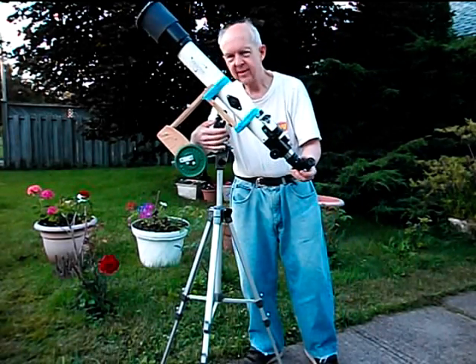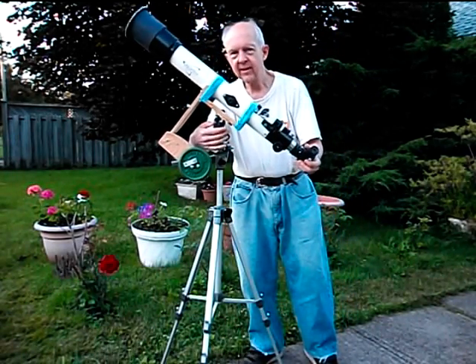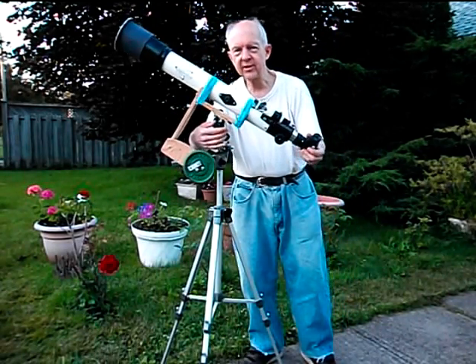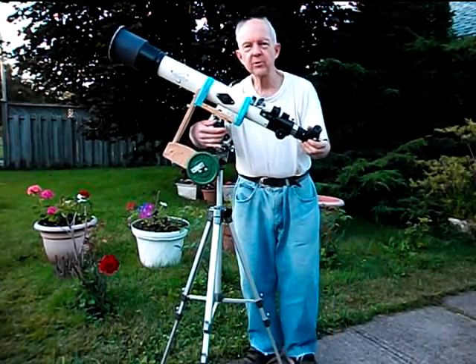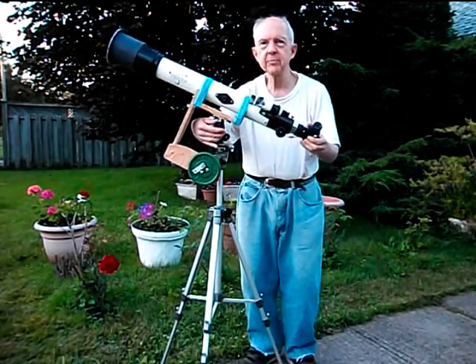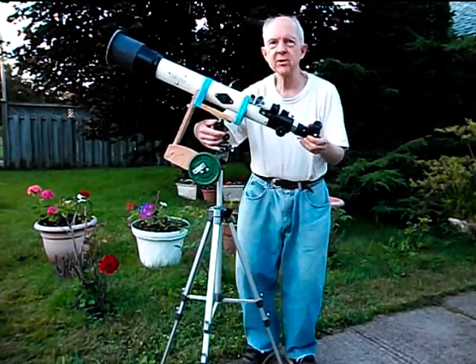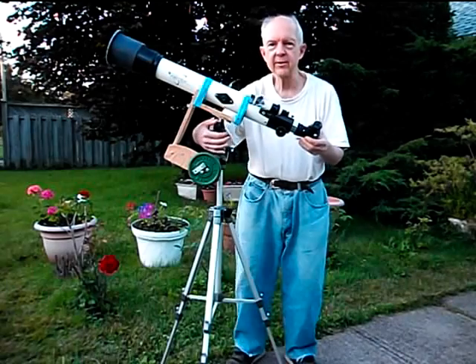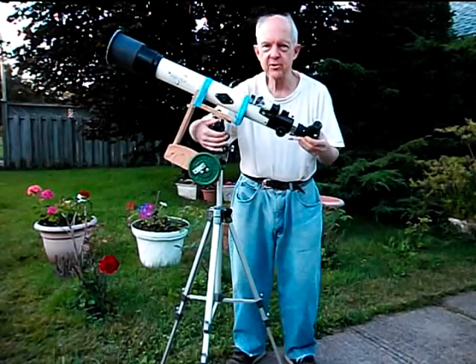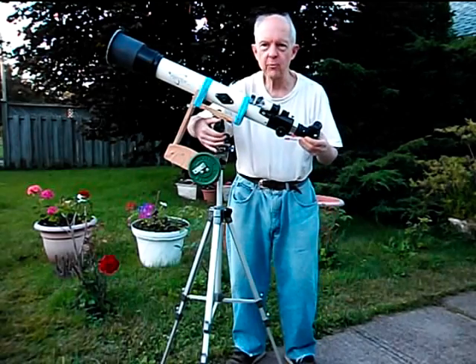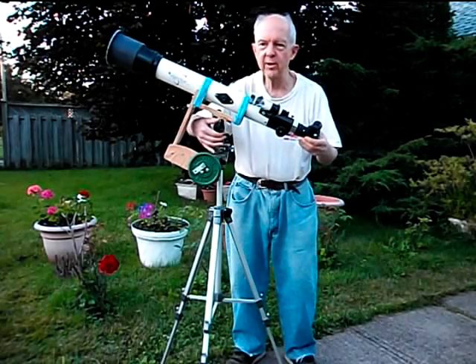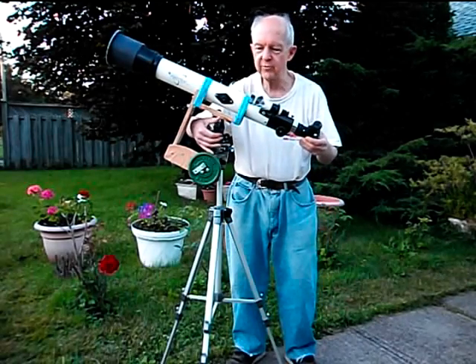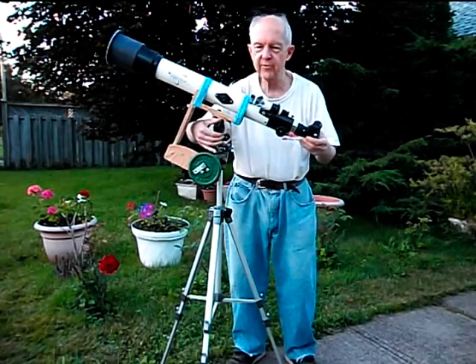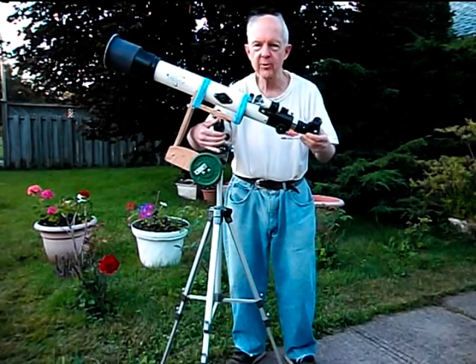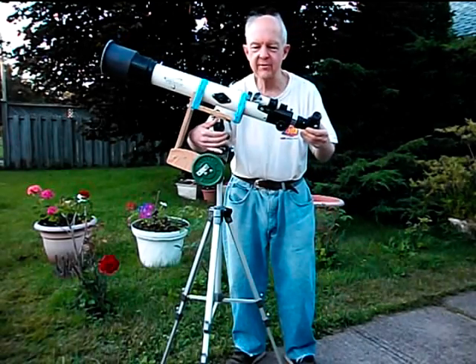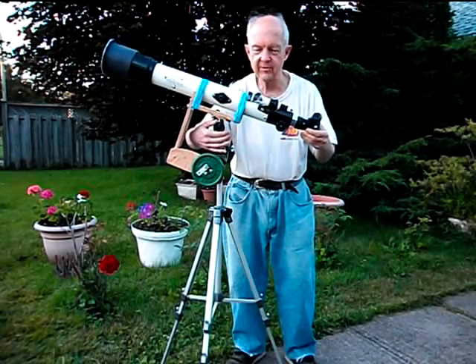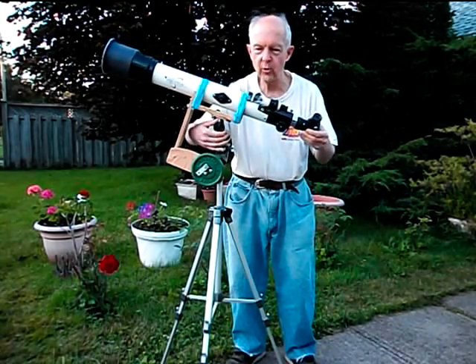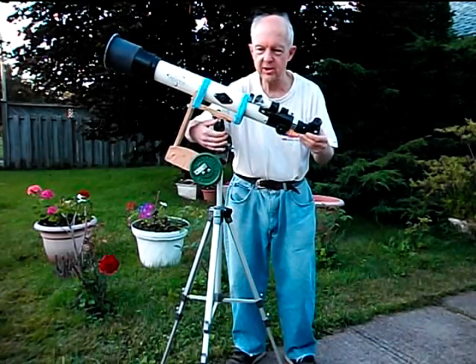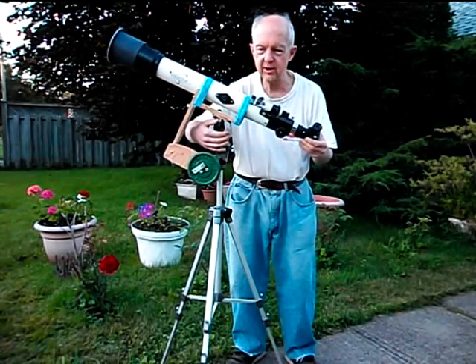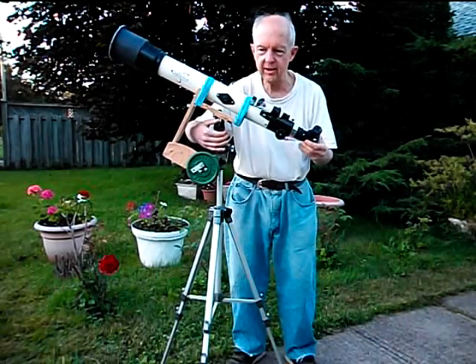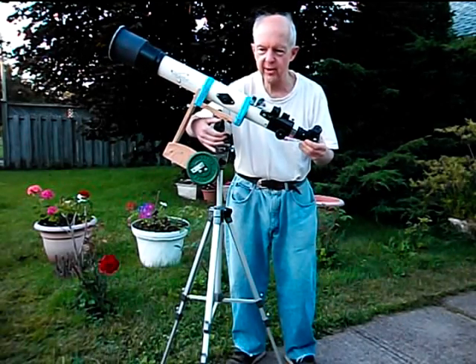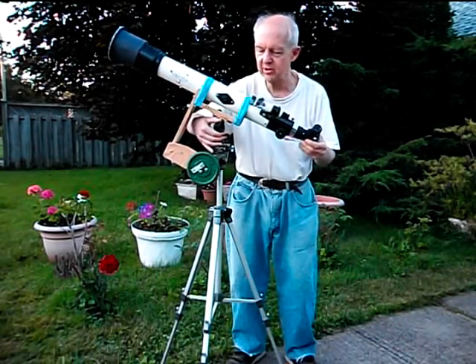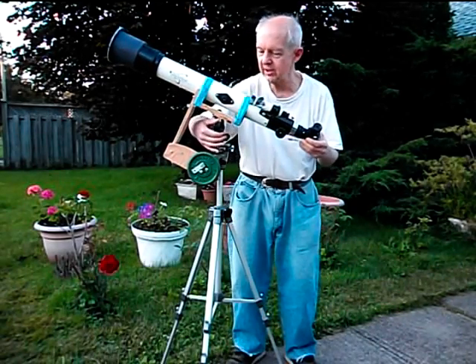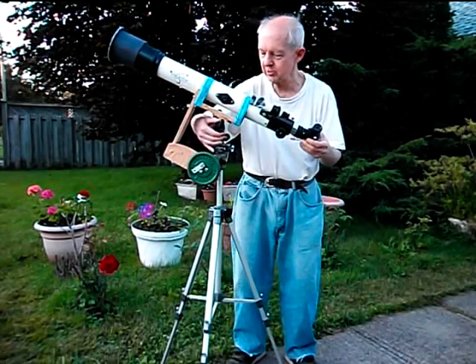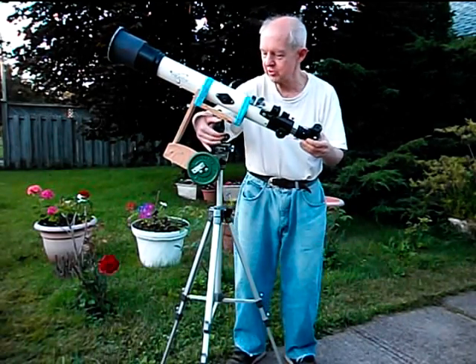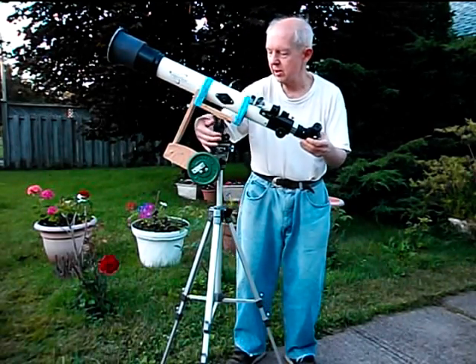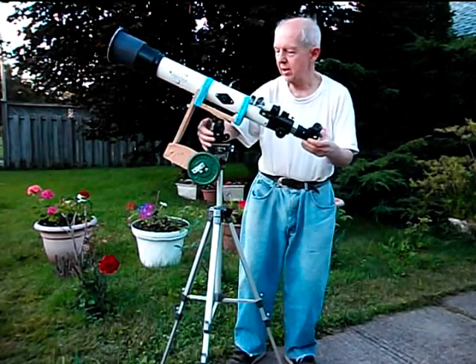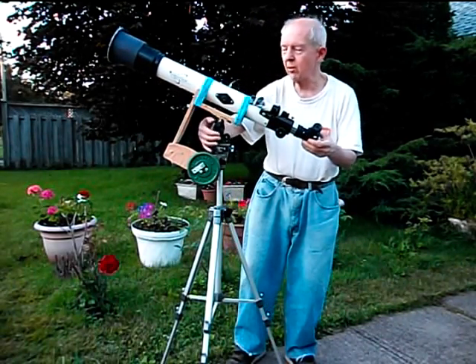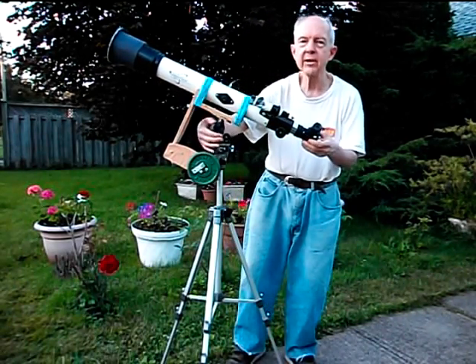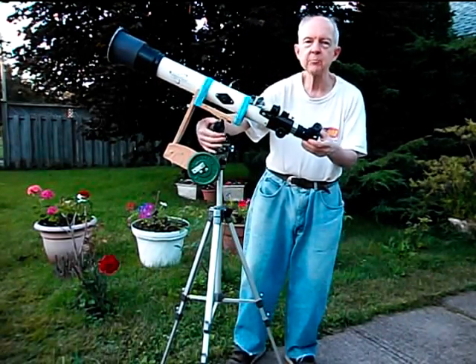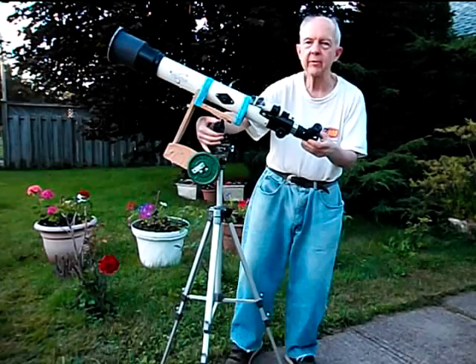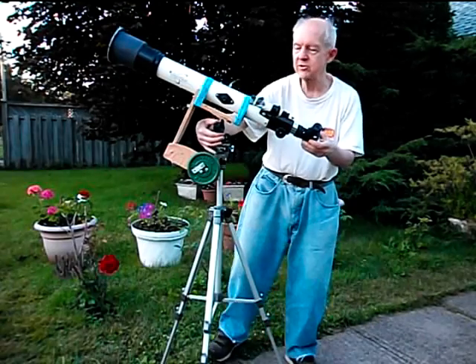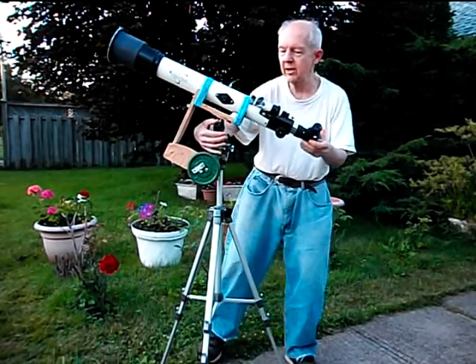If I sound a little bit tired it's because I'm worn out from photographing and watching the transit of Venus — it was an awe-inspiring sight.